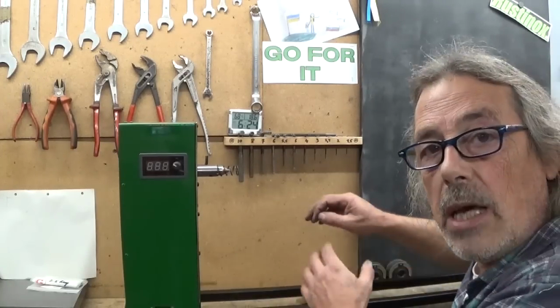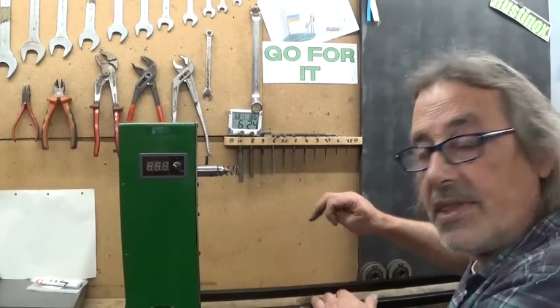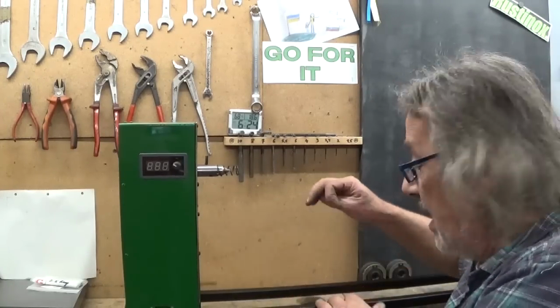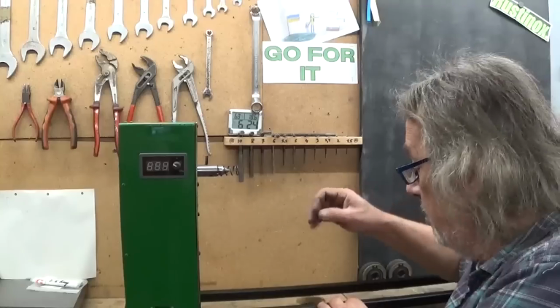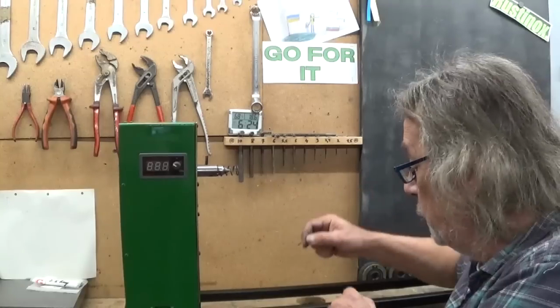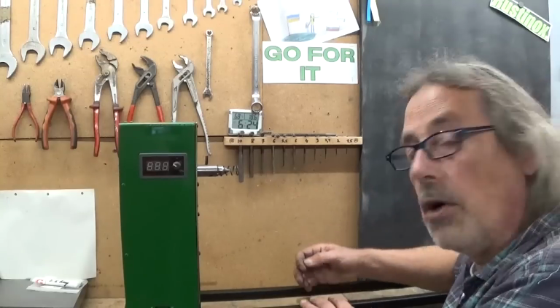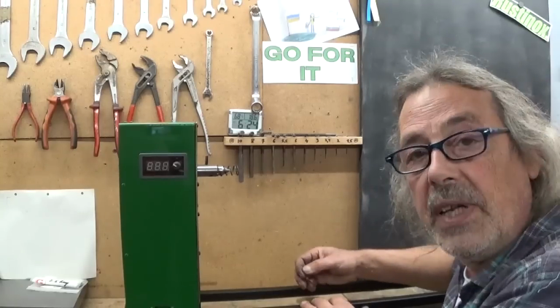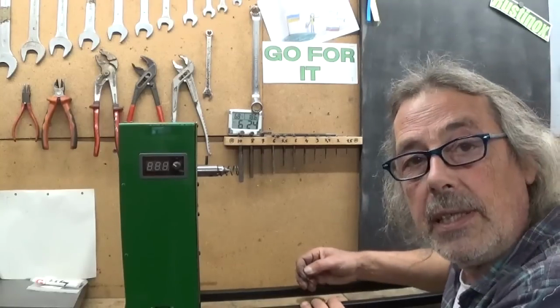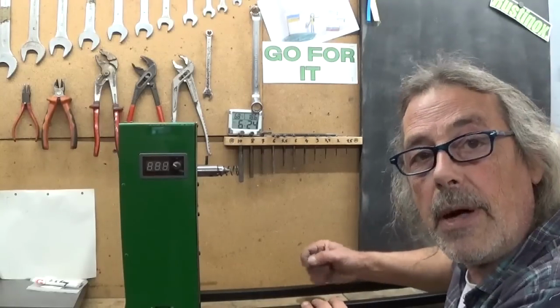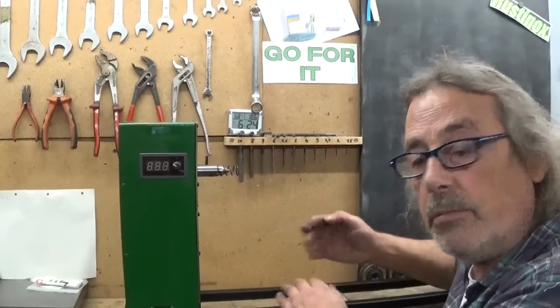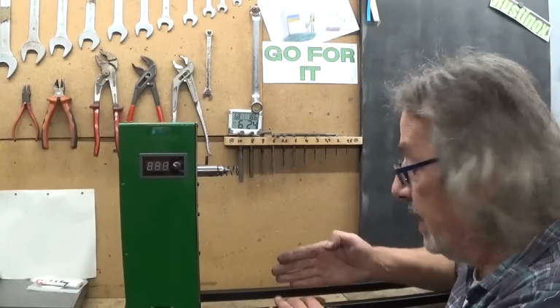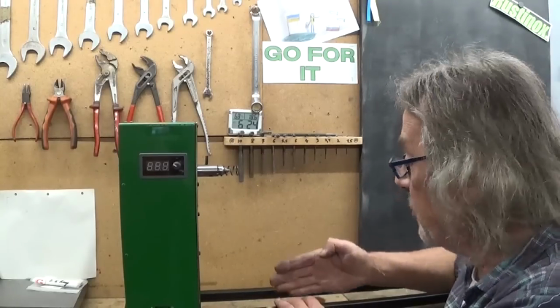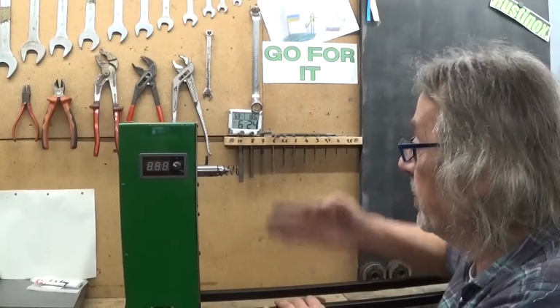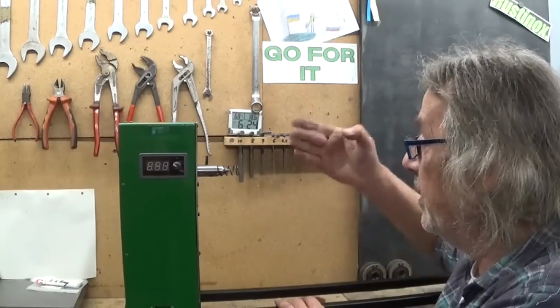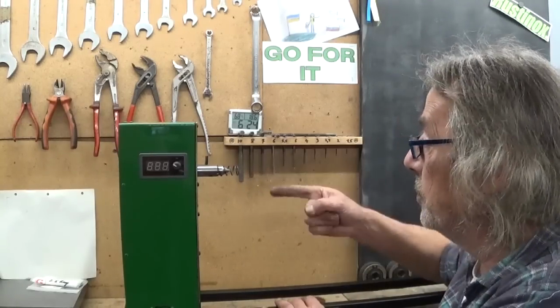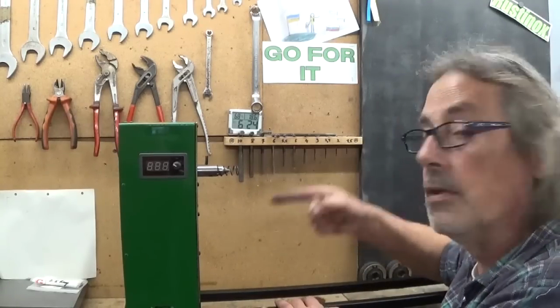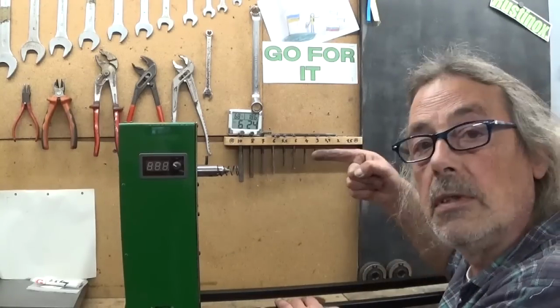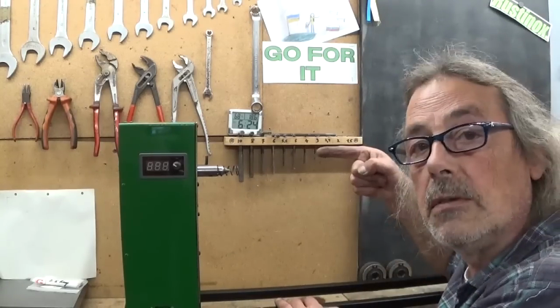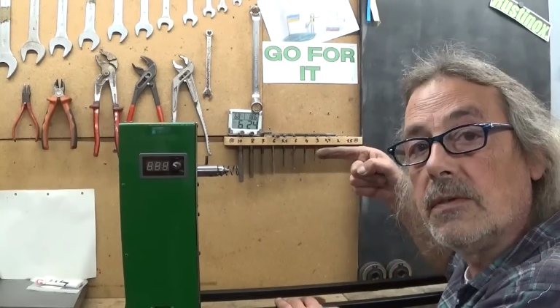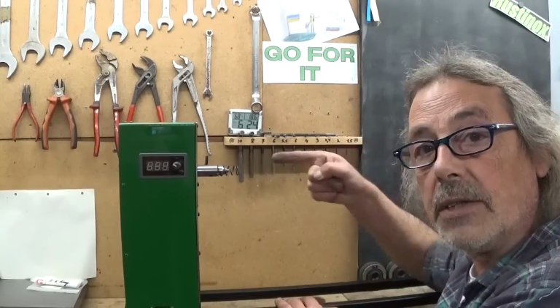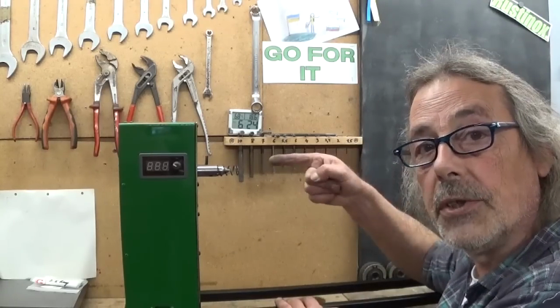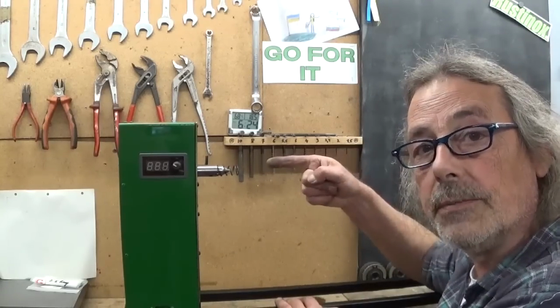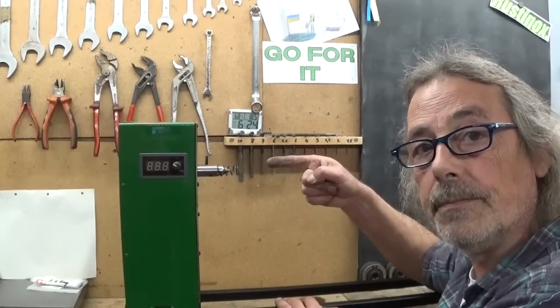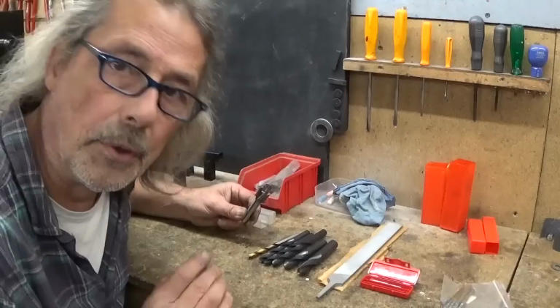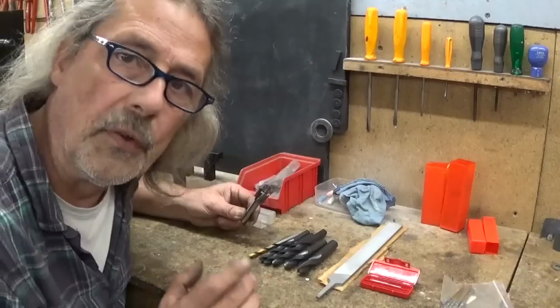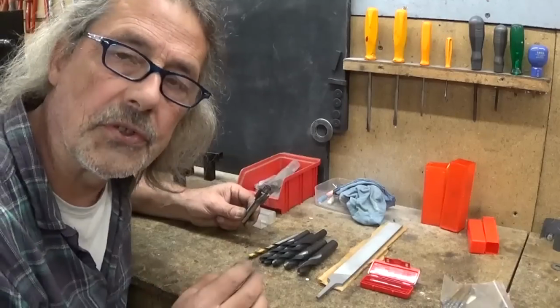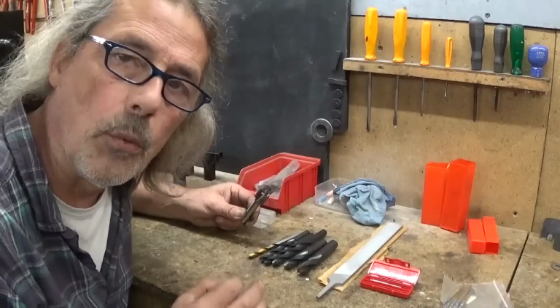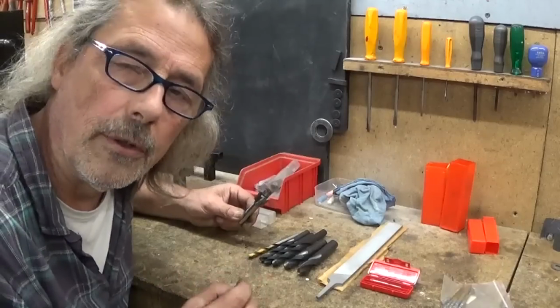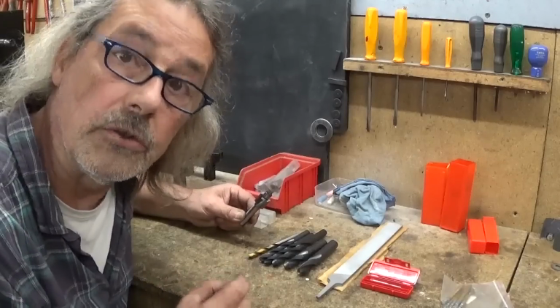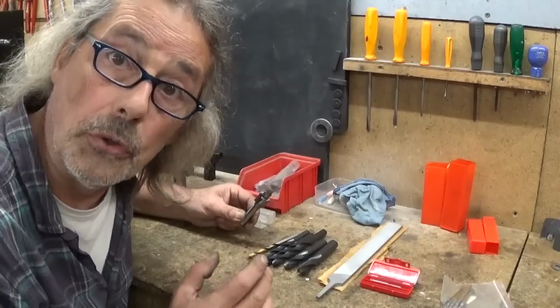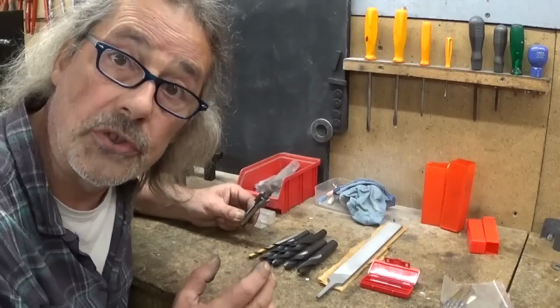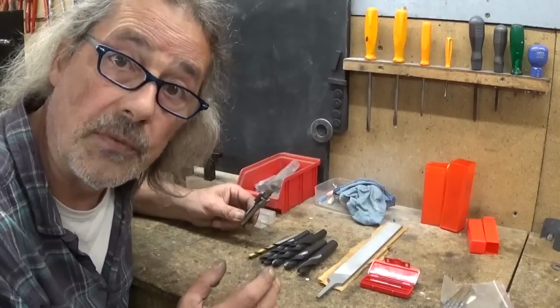Now it's time to start thinking about making some kind of tailstock. But first I want to show you something.